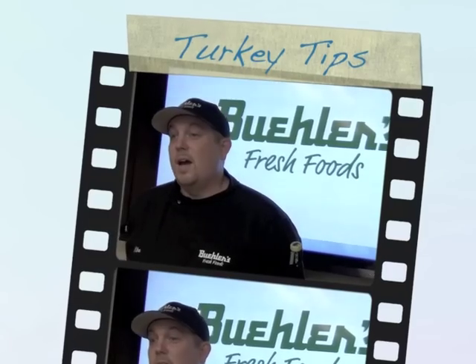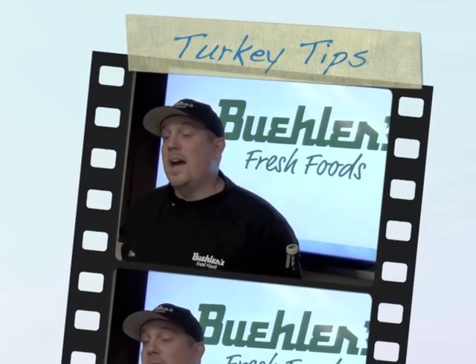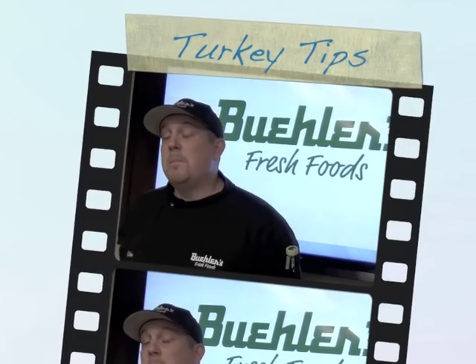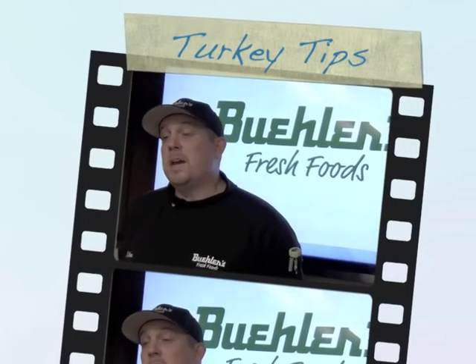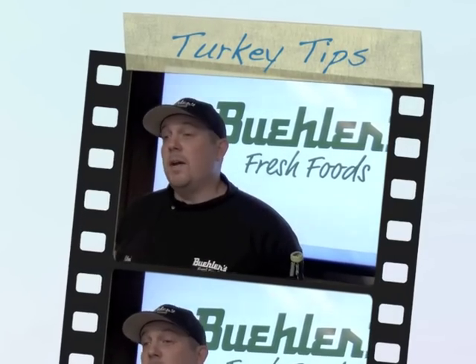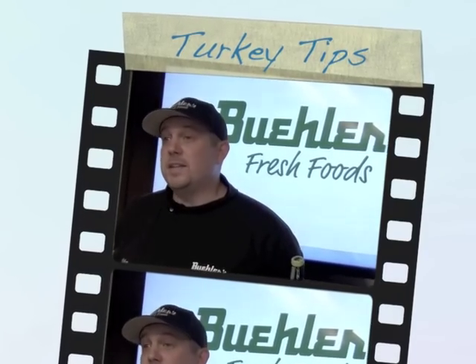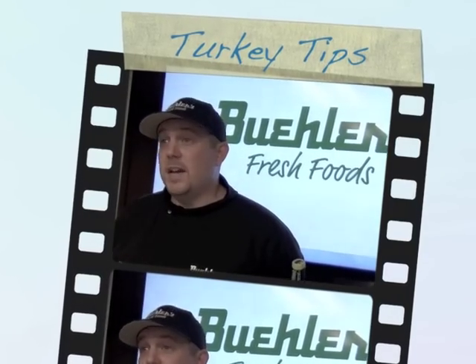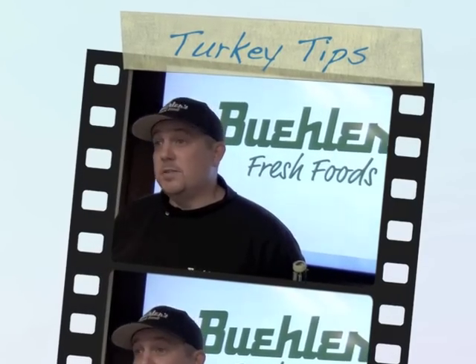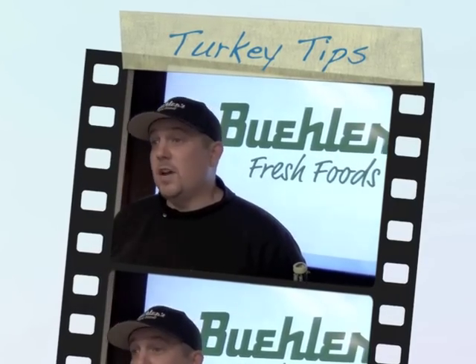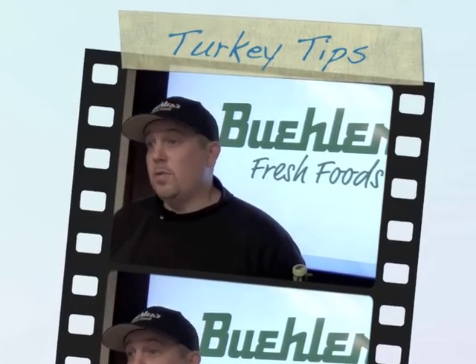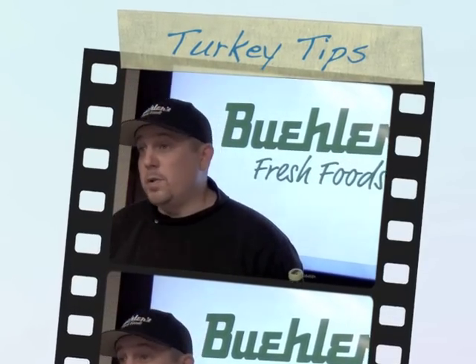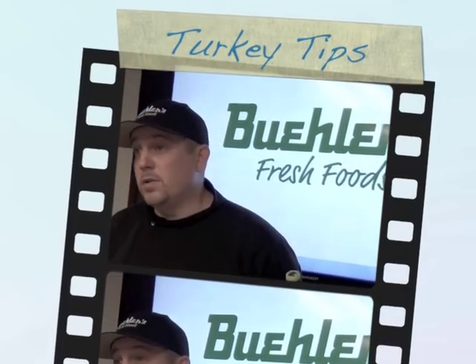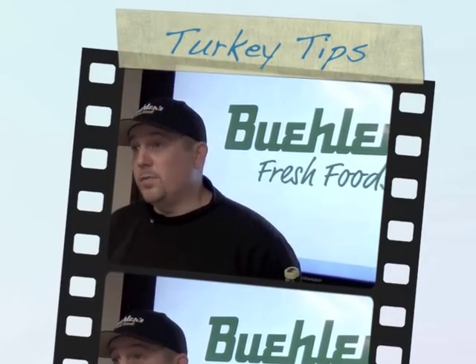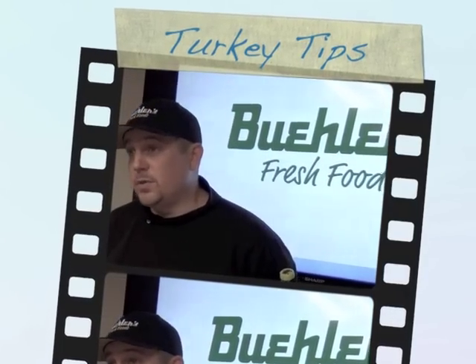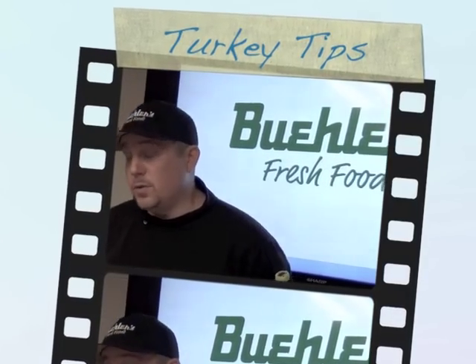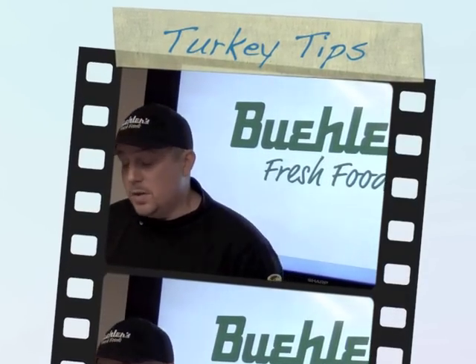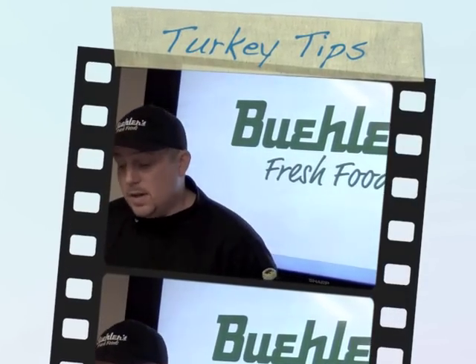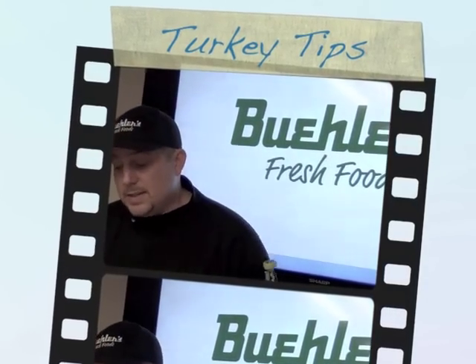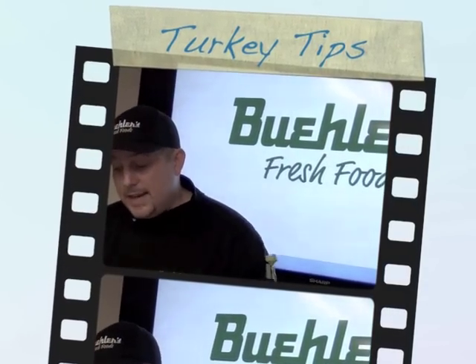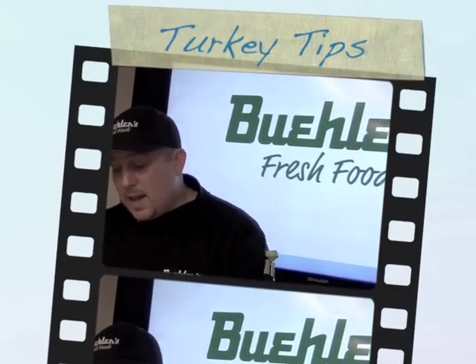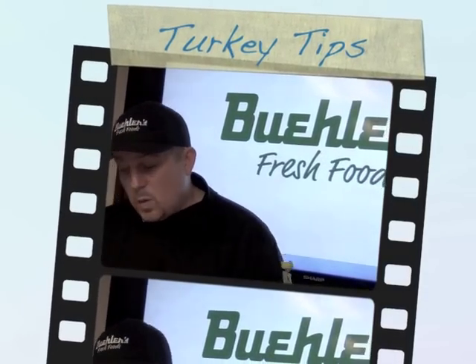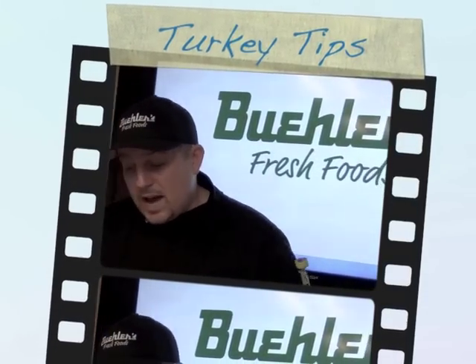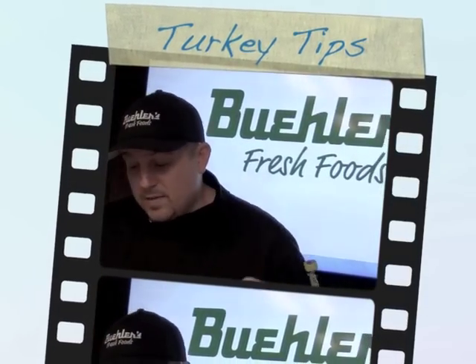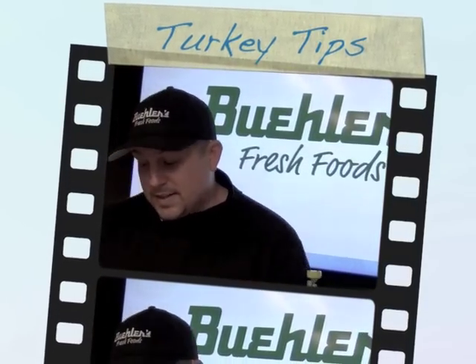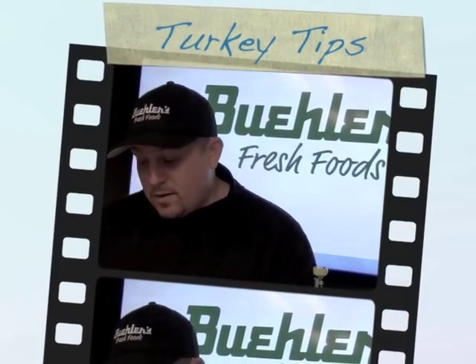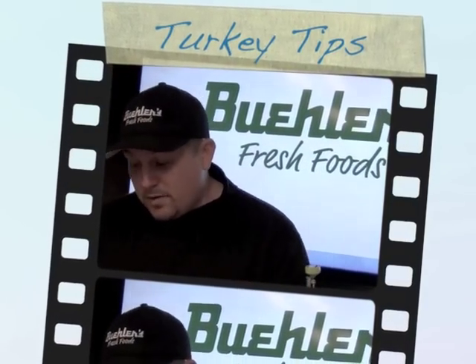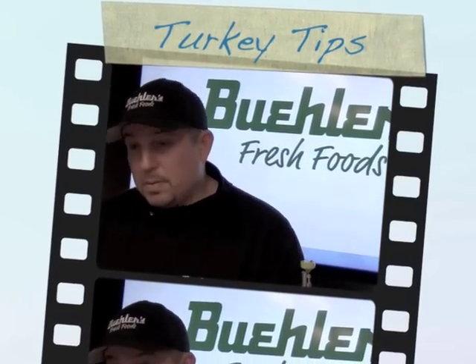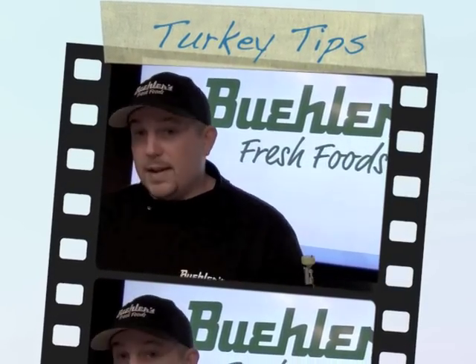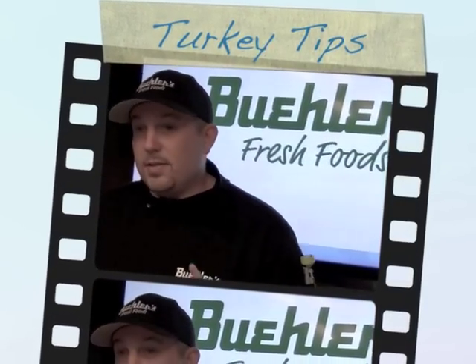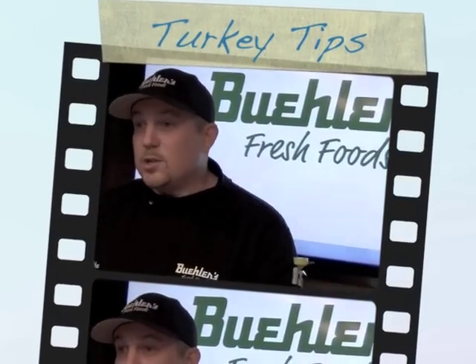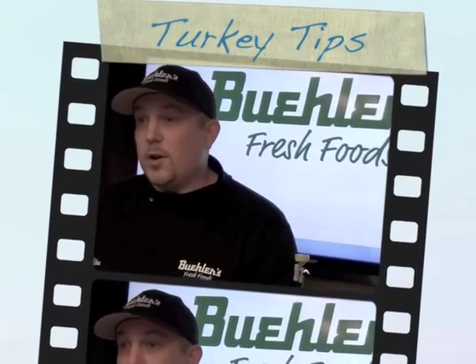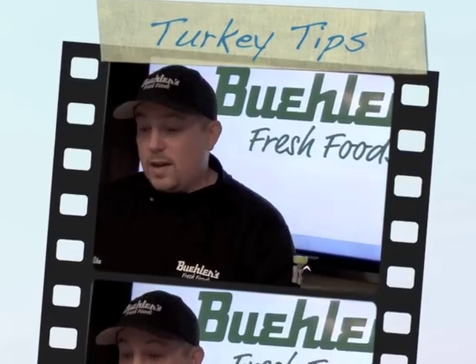Hi, I'm Mike Merritt, executive chef with Bueller's Fresh Food. Today we have the center of the plate — the turkey.